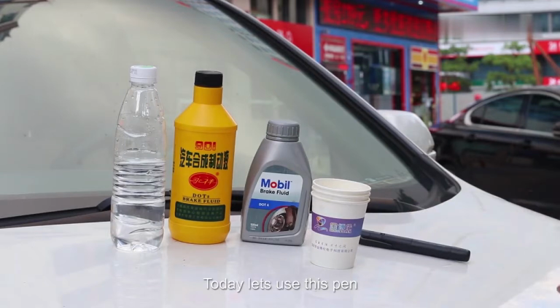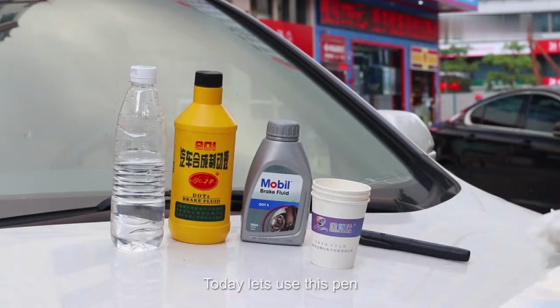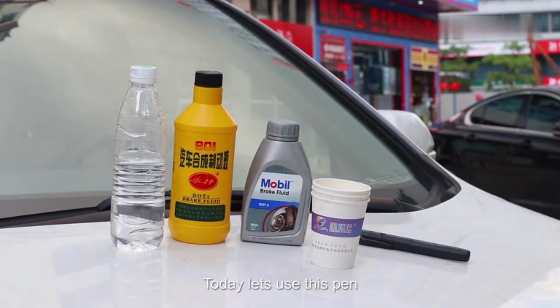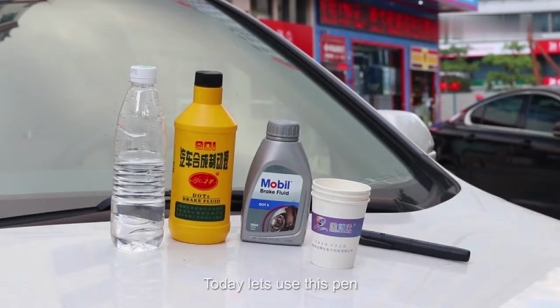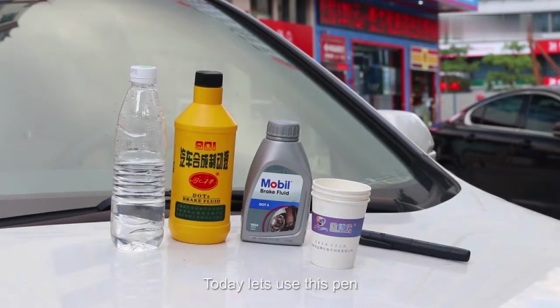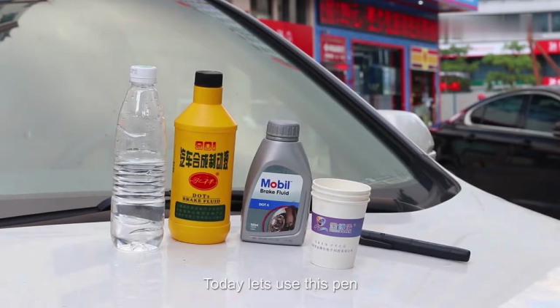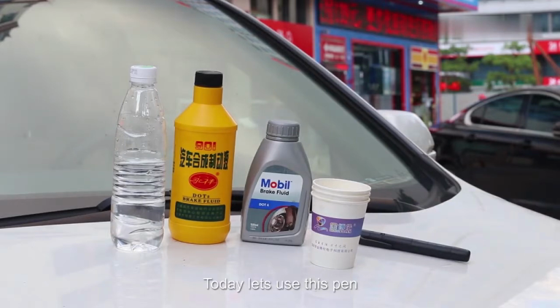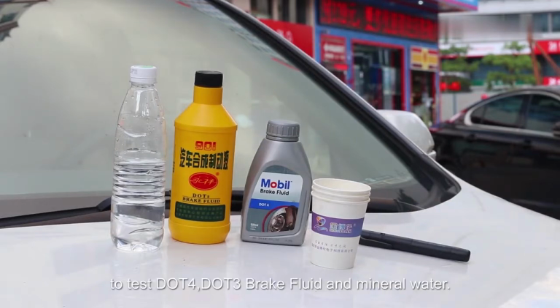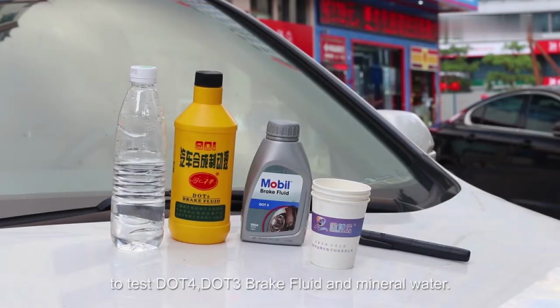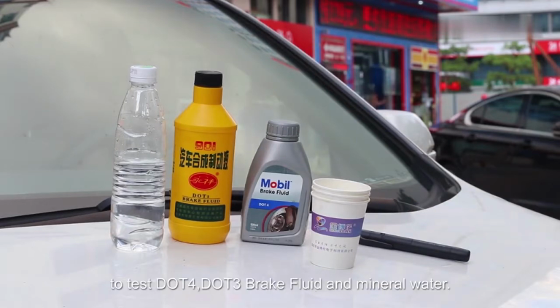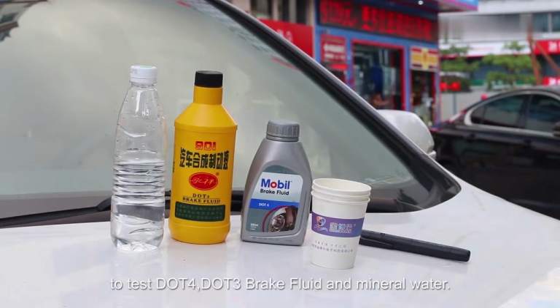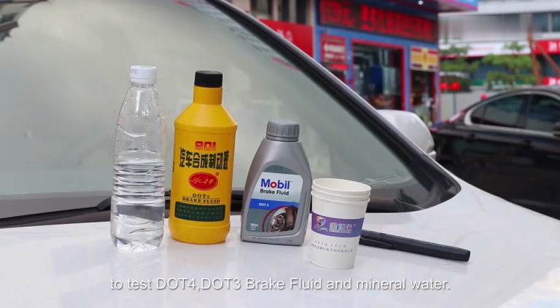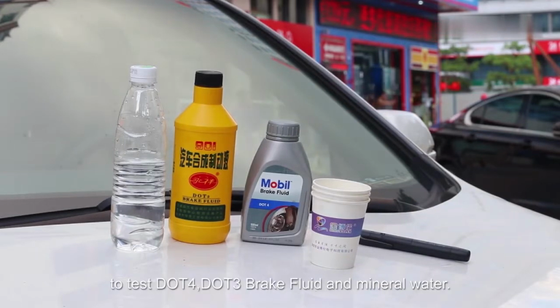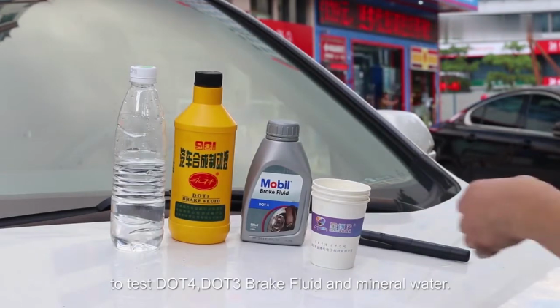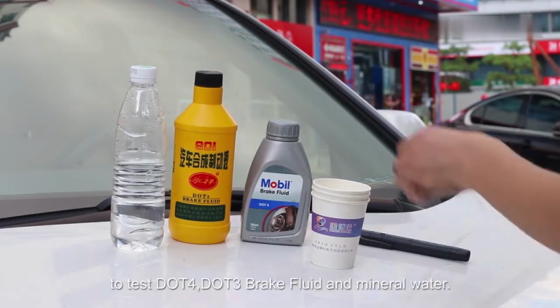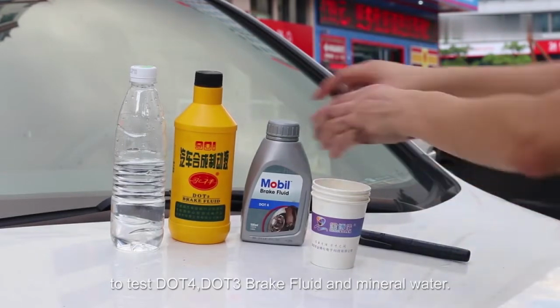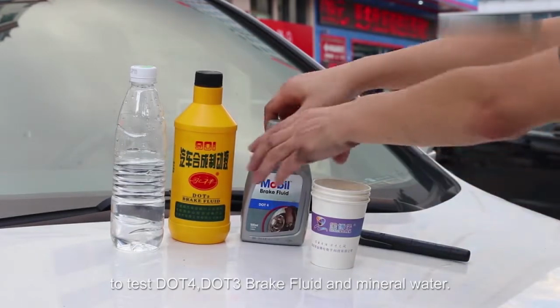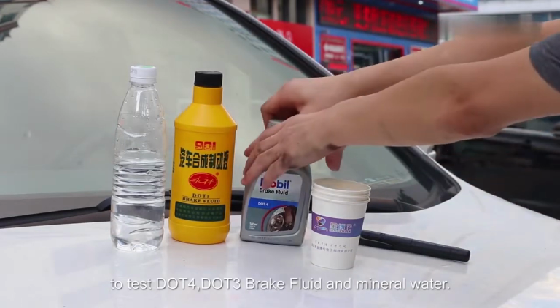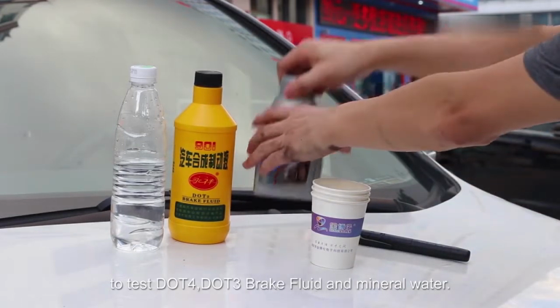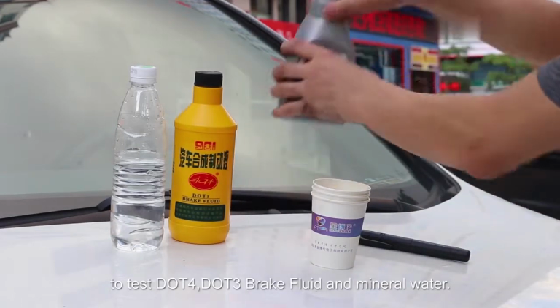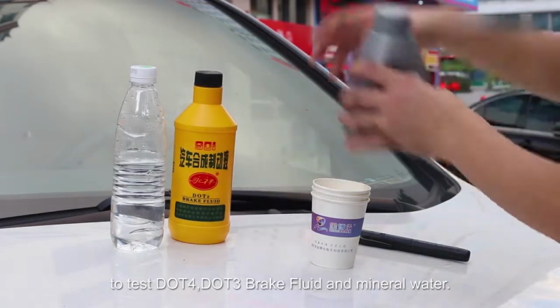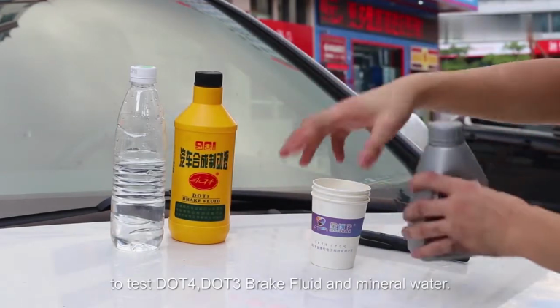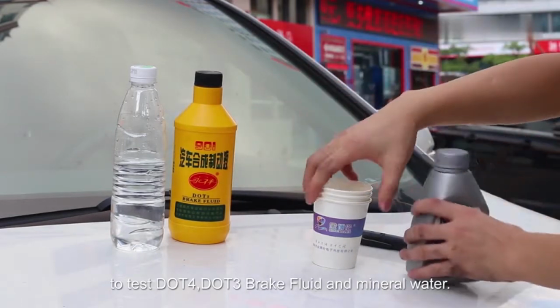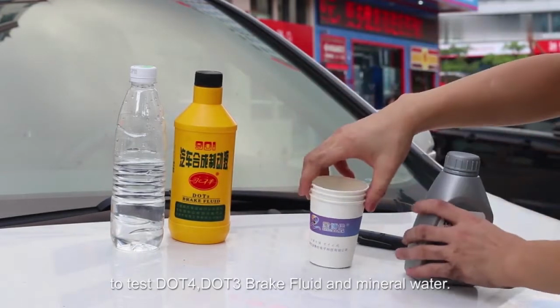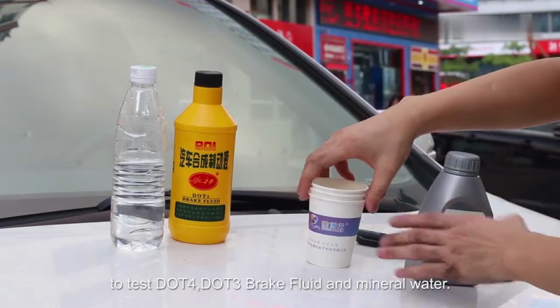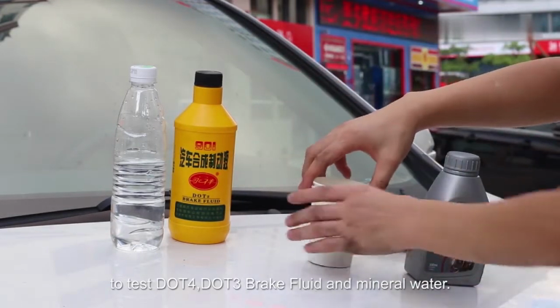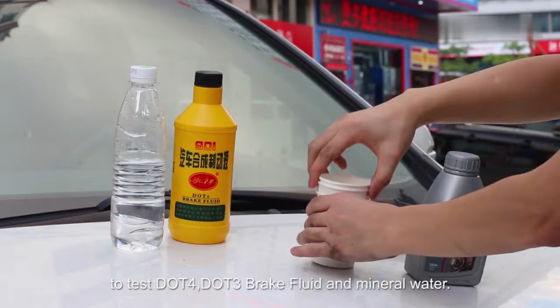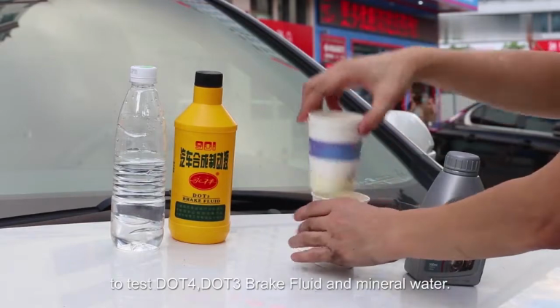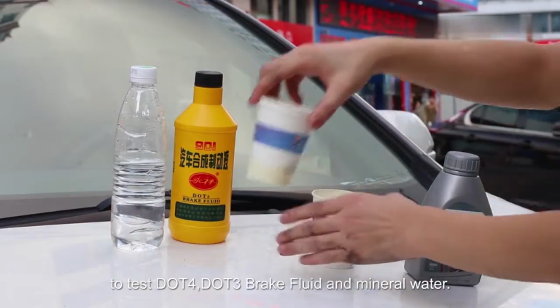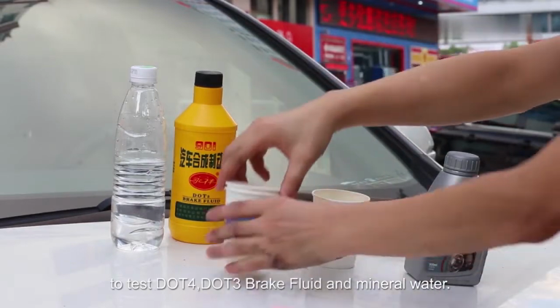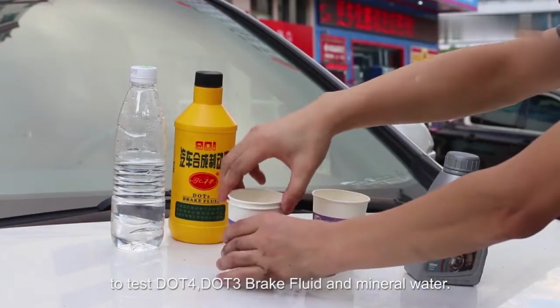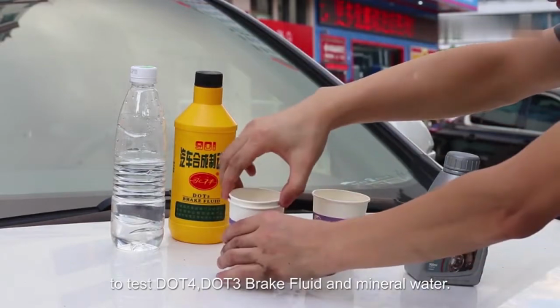Today, let's use this pen to test DLT4, DLT3 brake fluid, and Mineral Water.